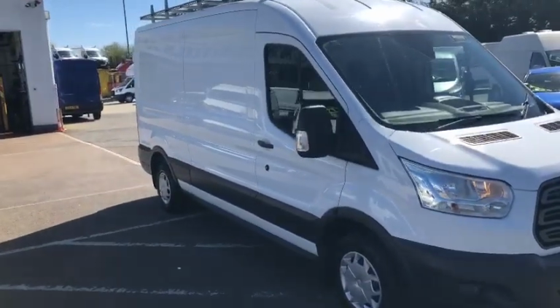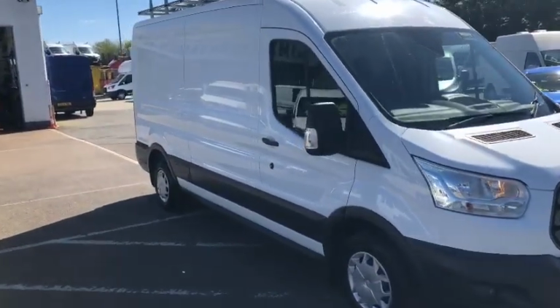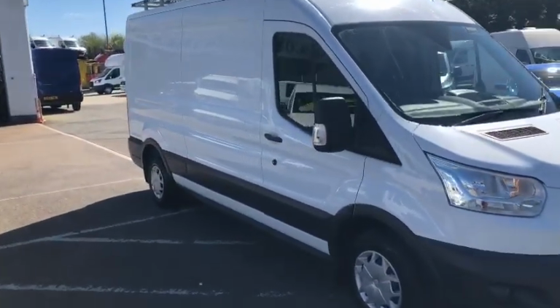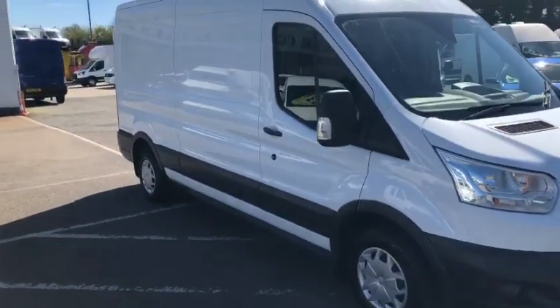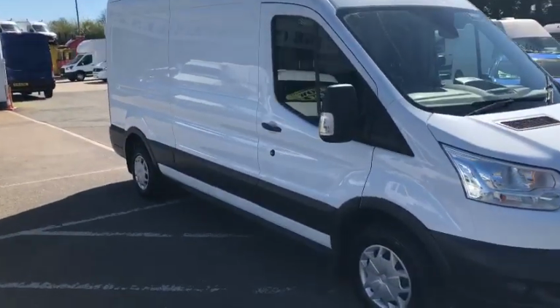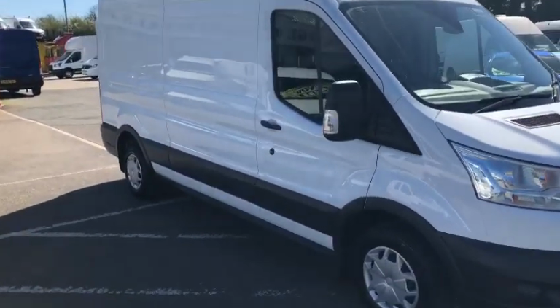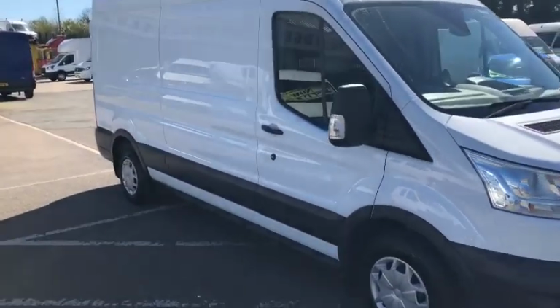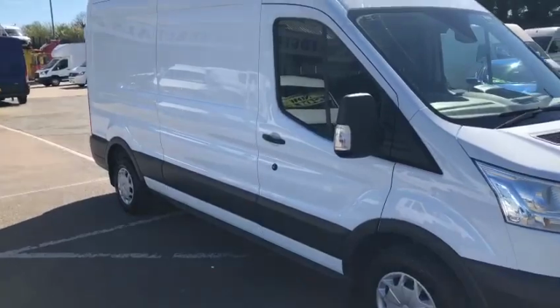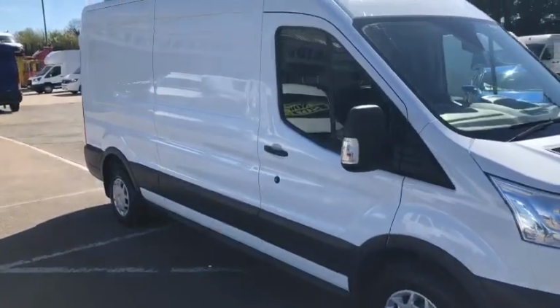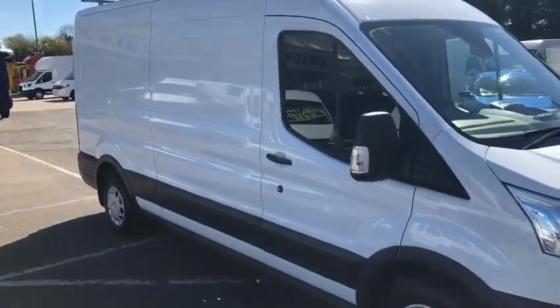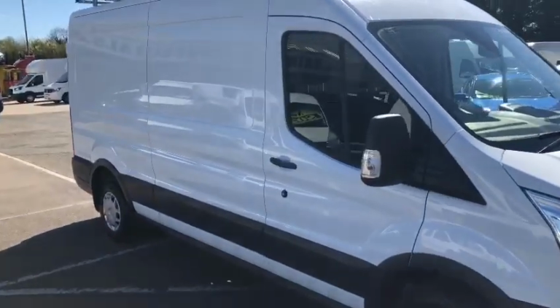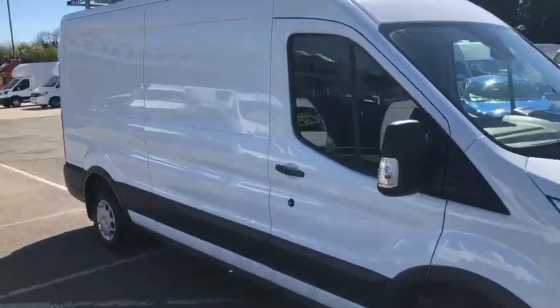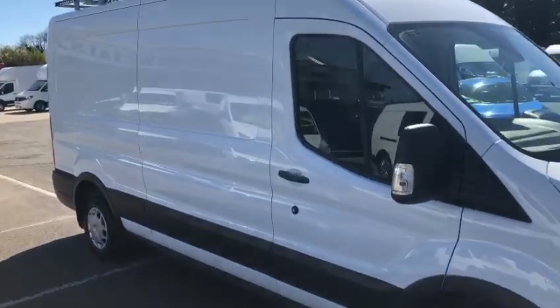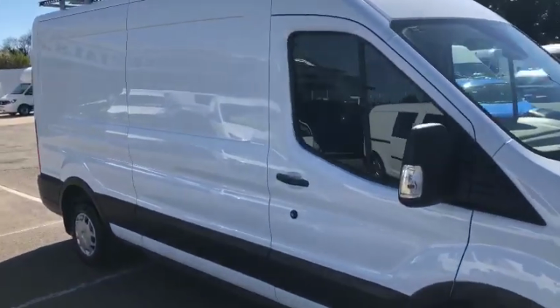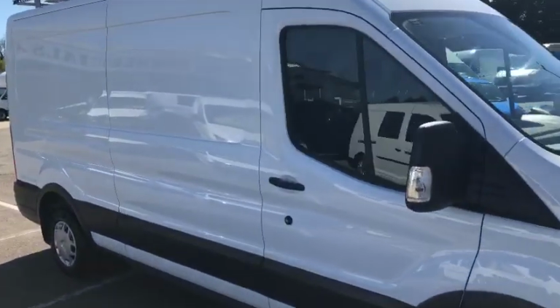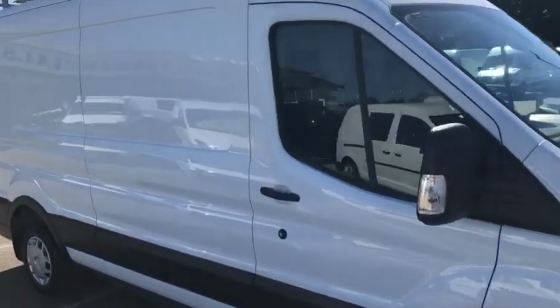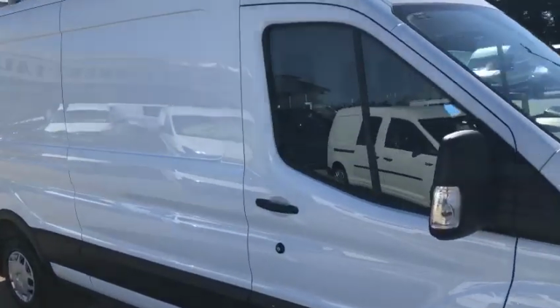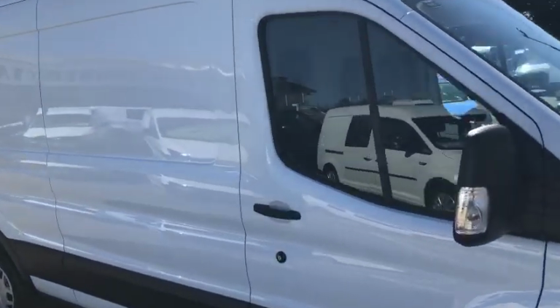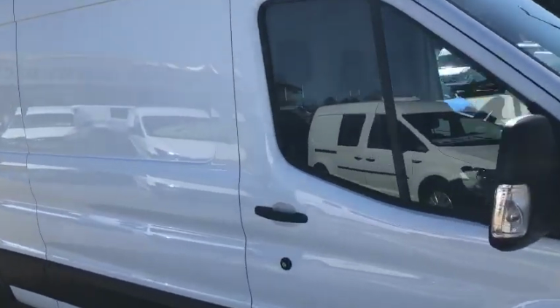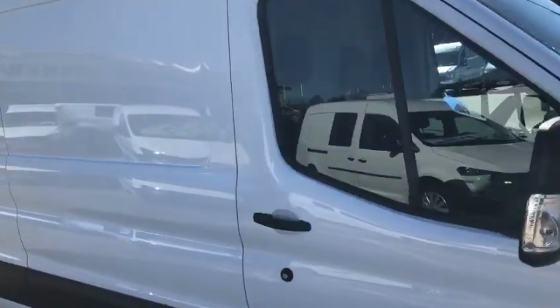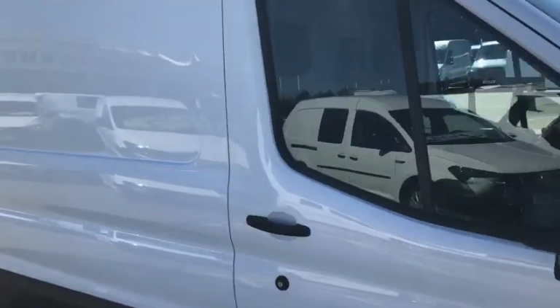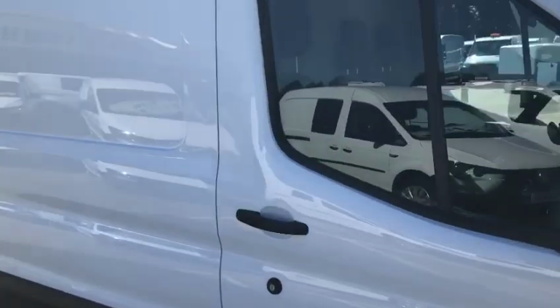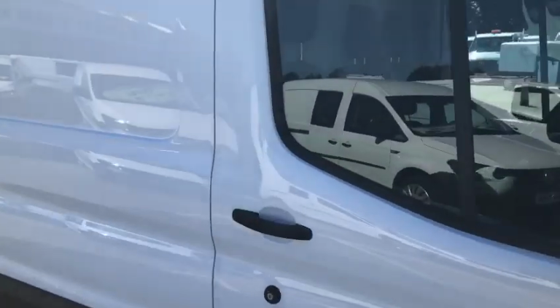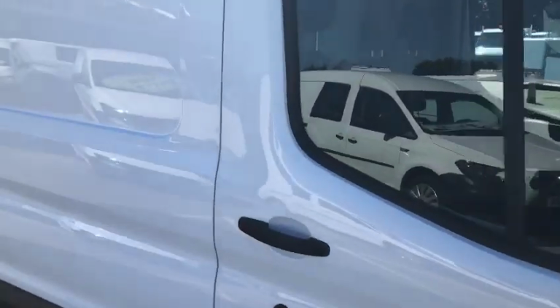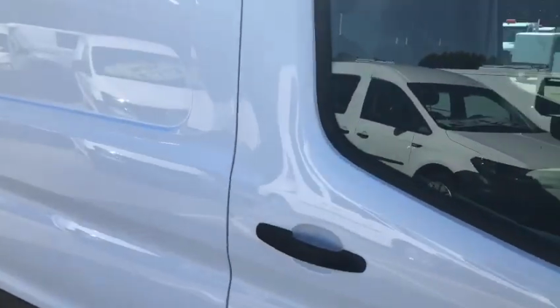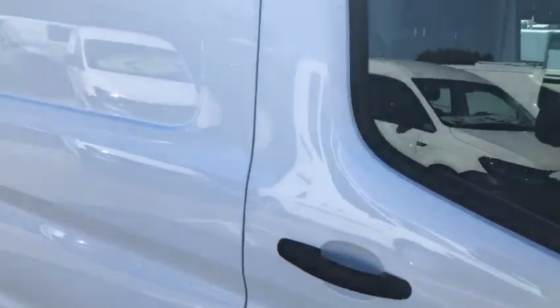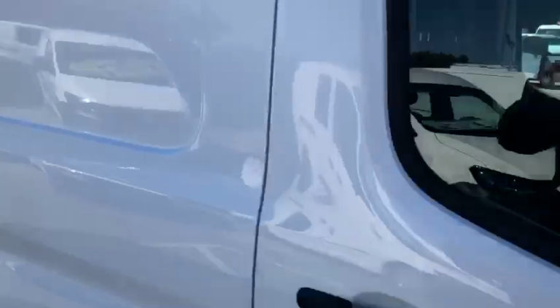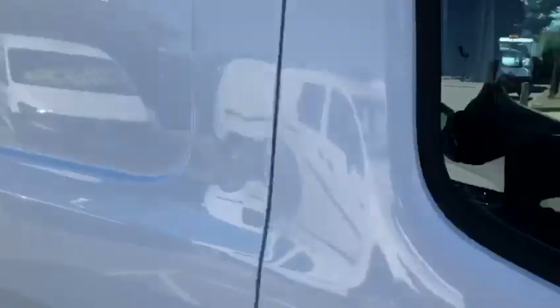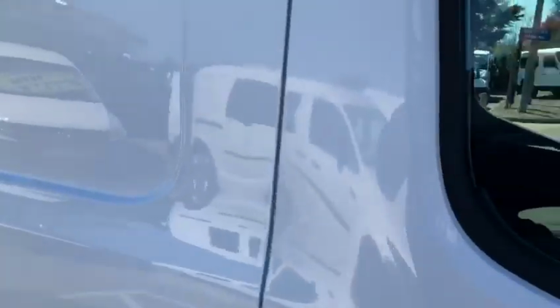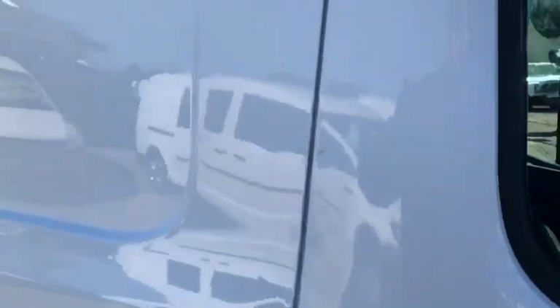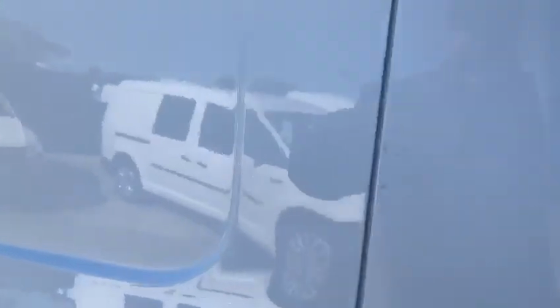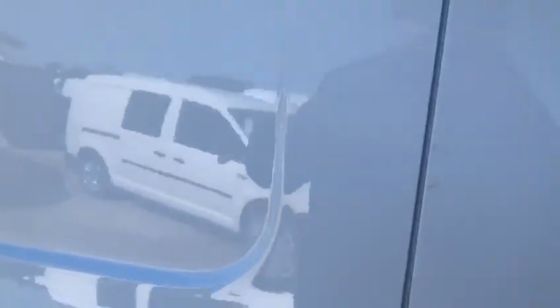This is the front model — as you can see, front fog lights, full wheel trims. We also have parking sensors front and rear.